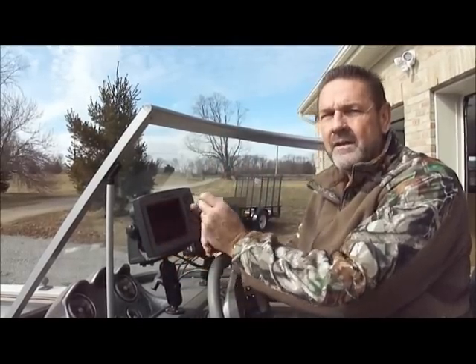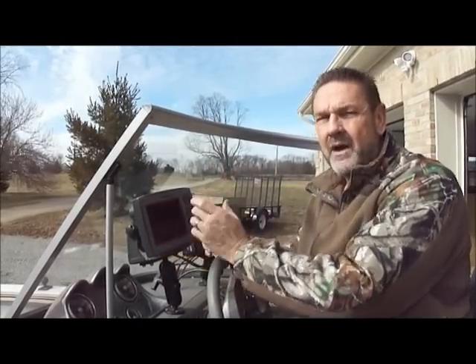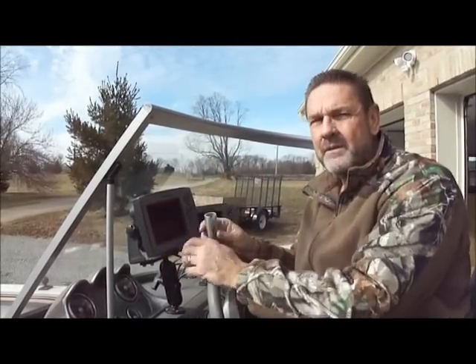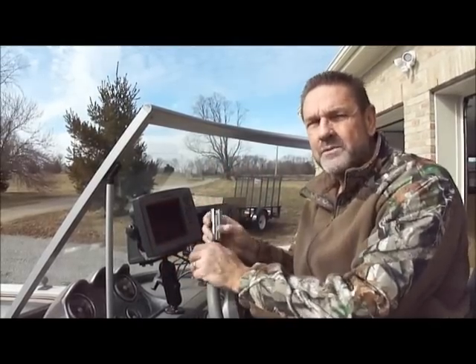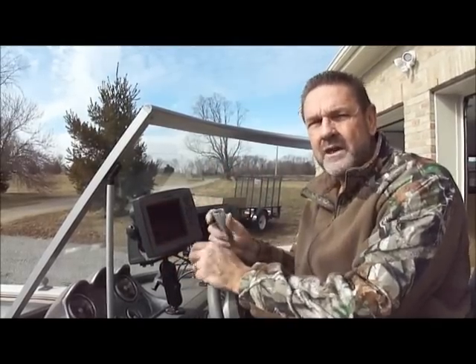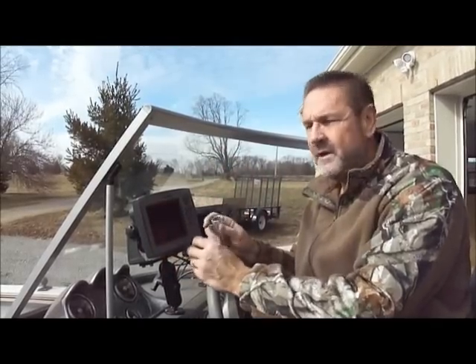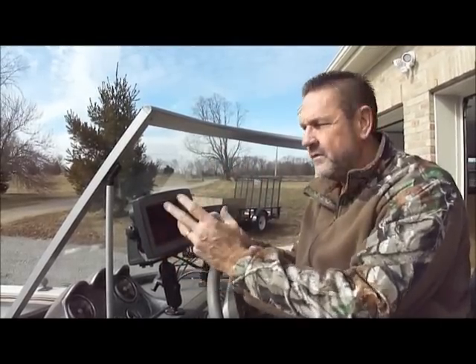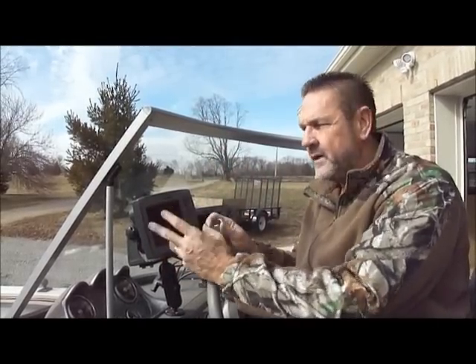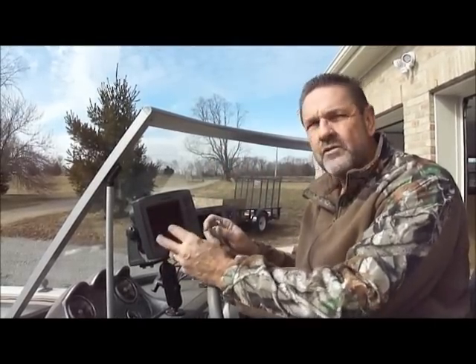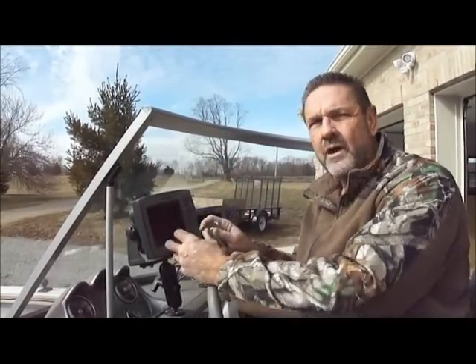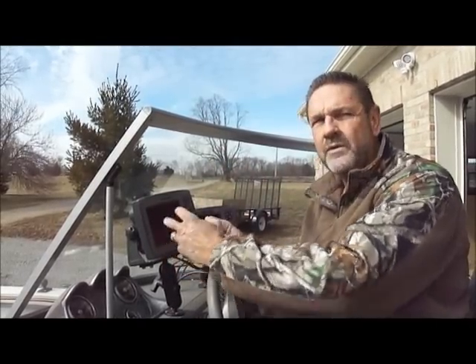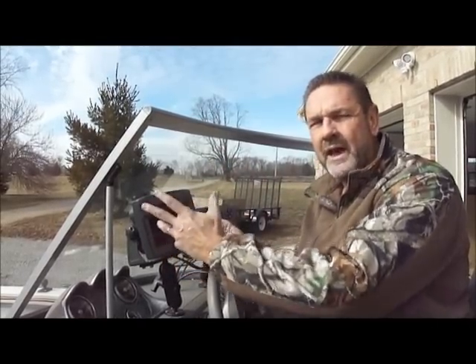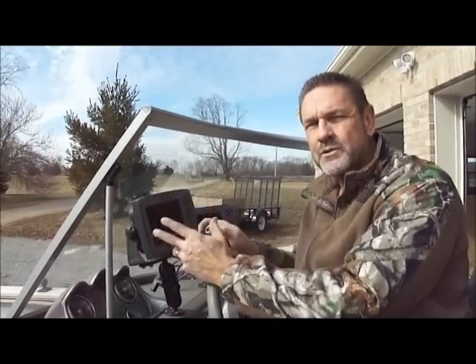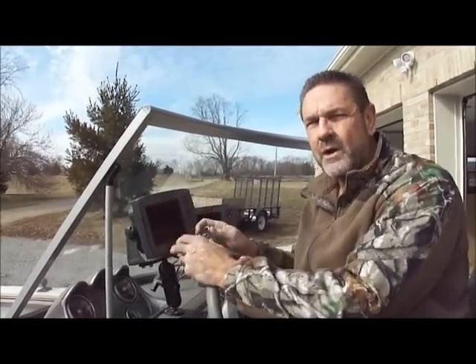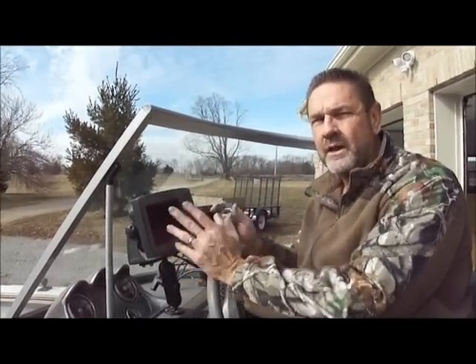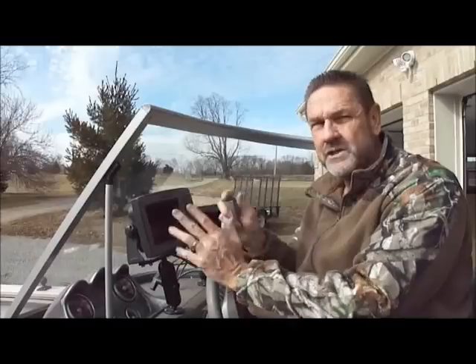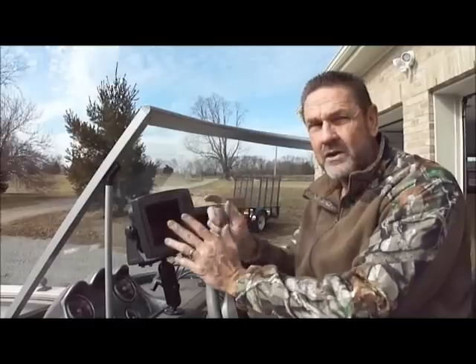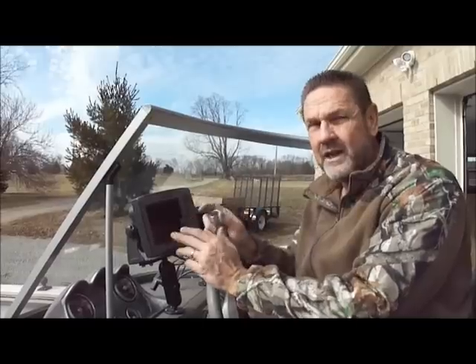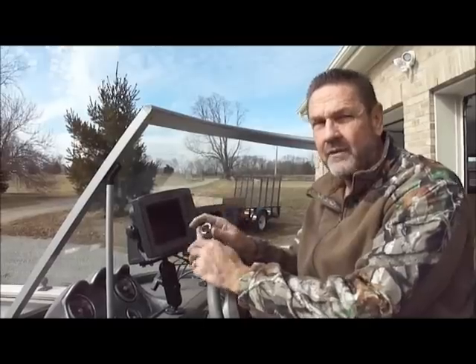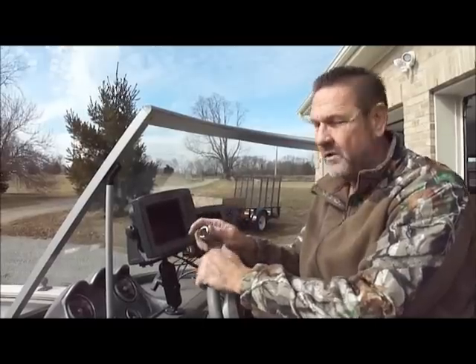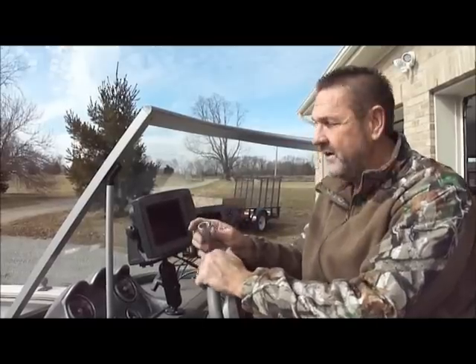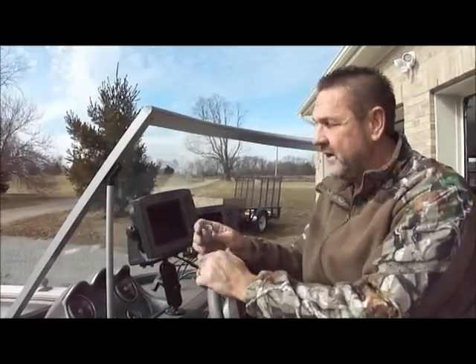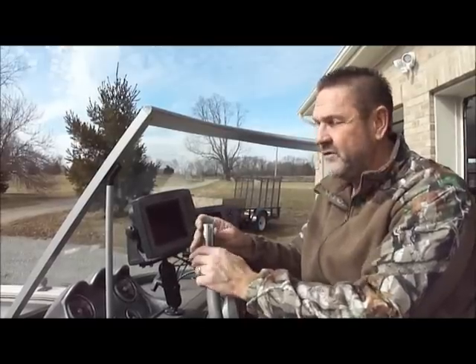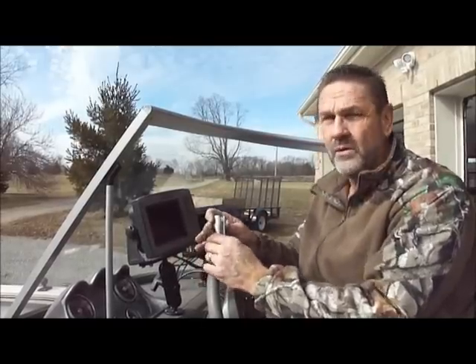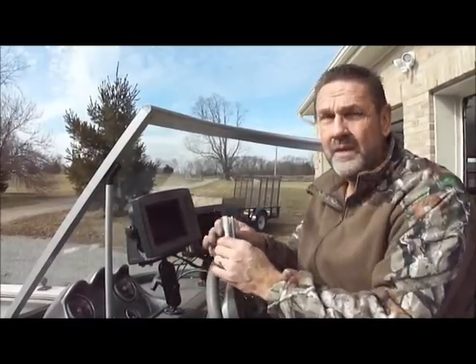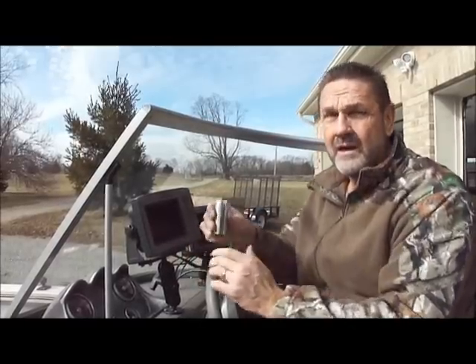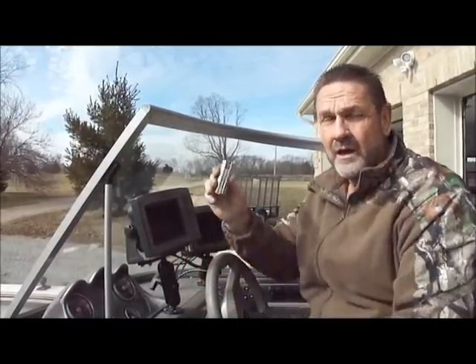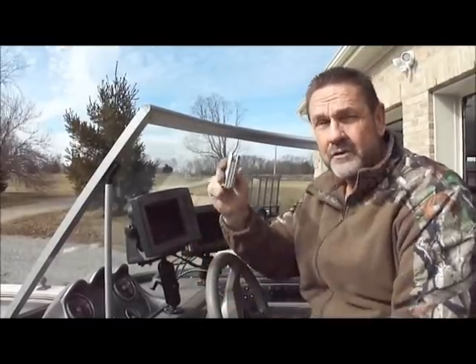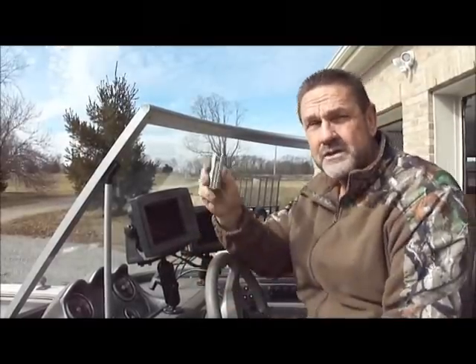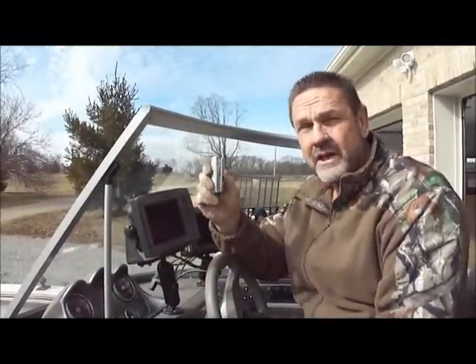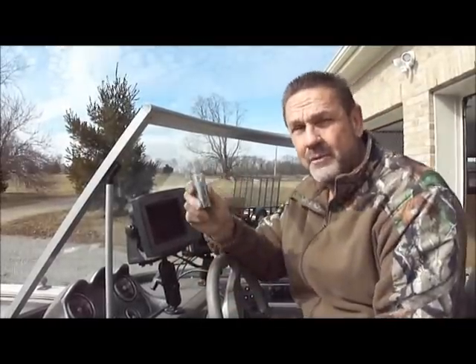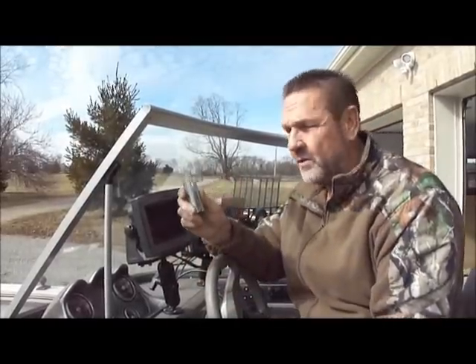The problem is when you come in, your fingers are cold, the cable's cold, and it's hard to get off — so I invented a tool called the Trusty Cable Tool.